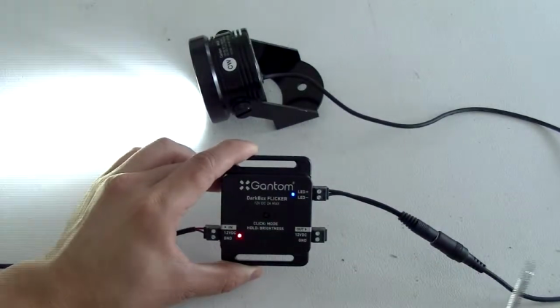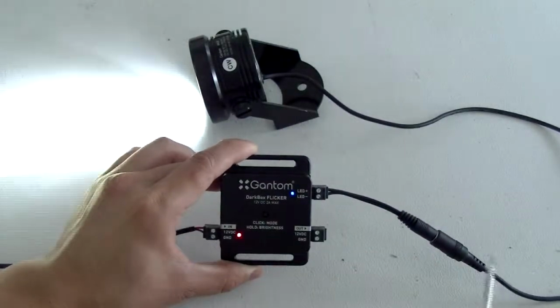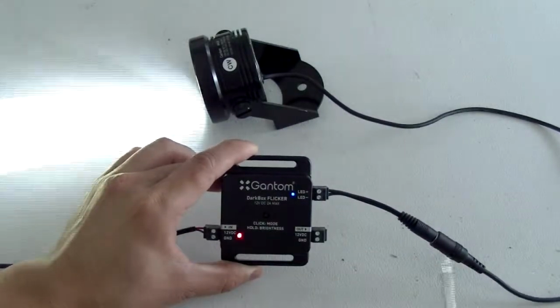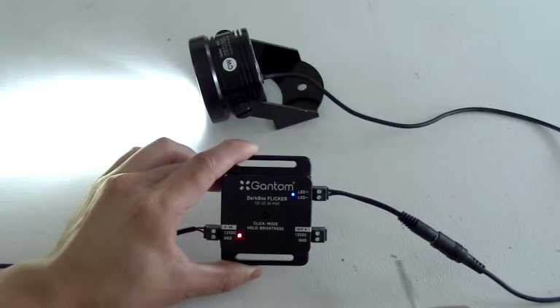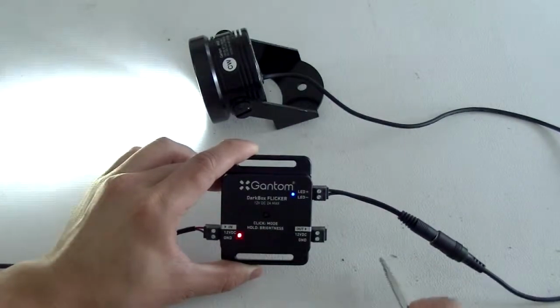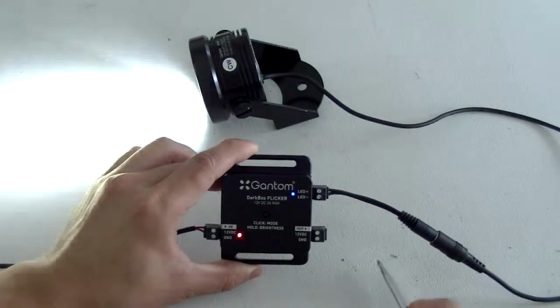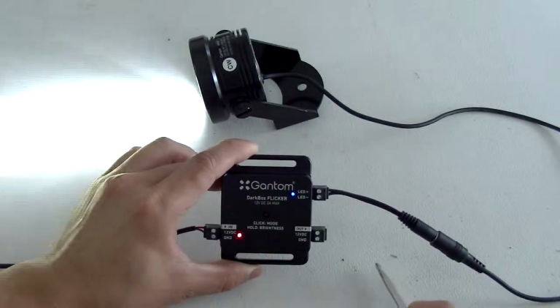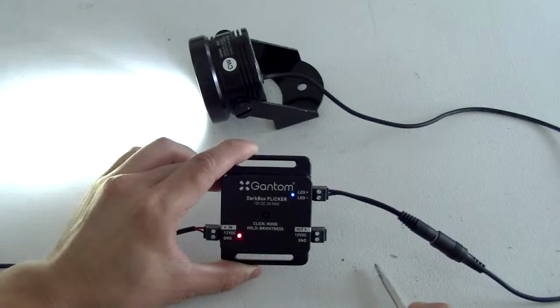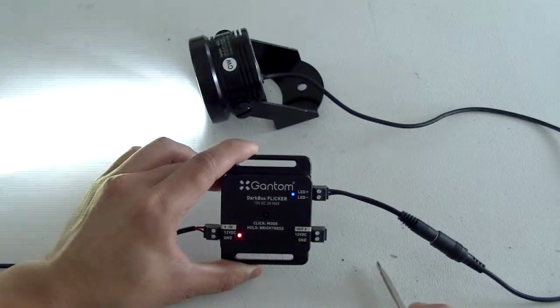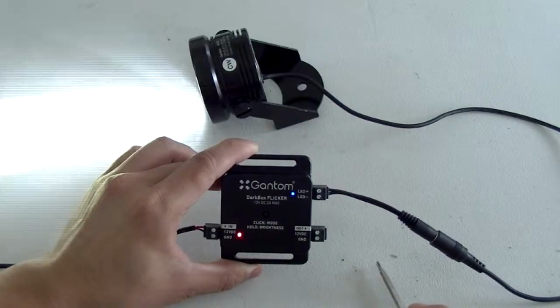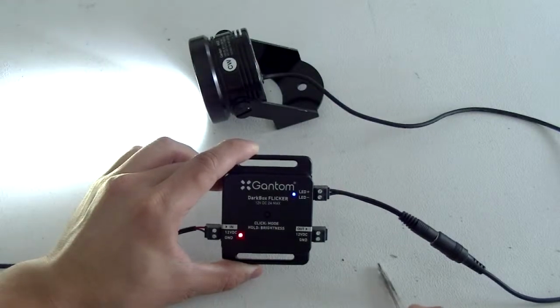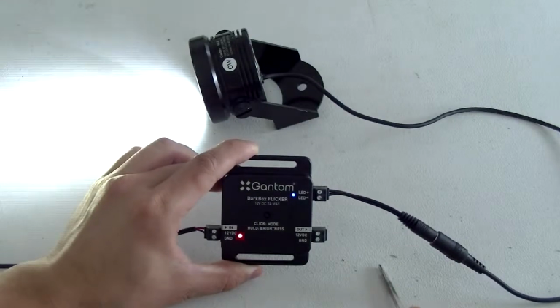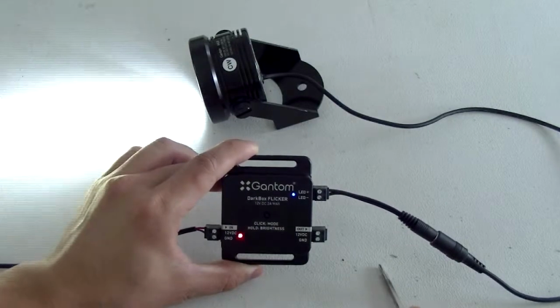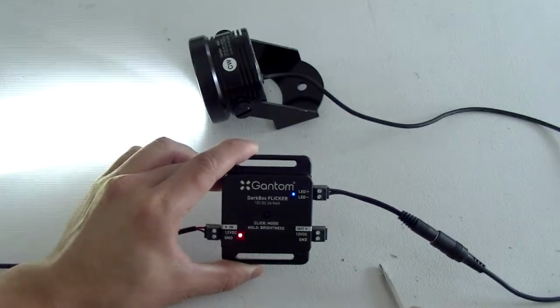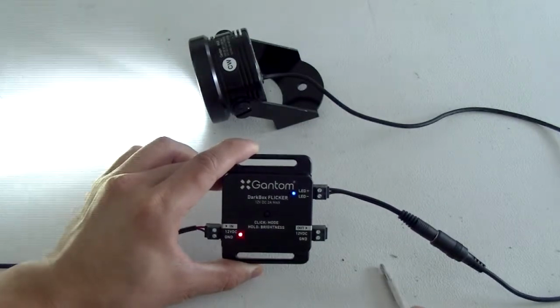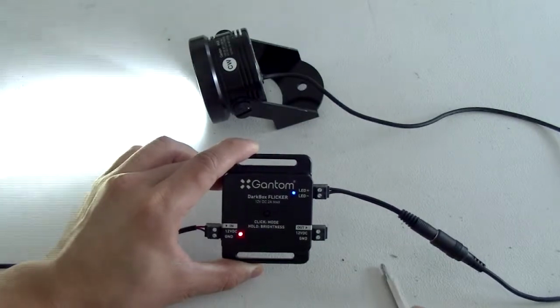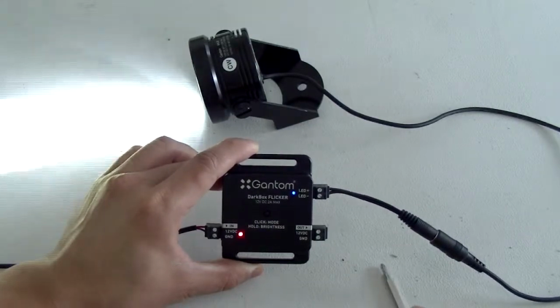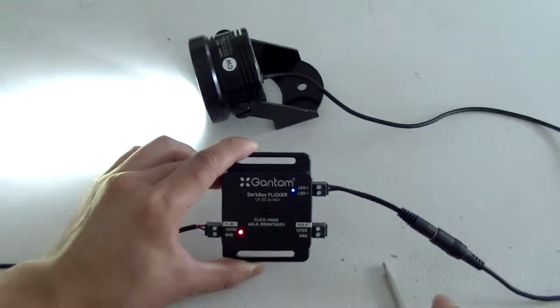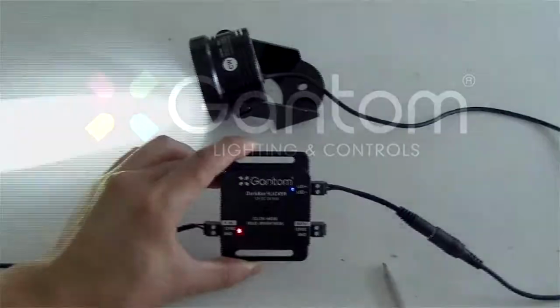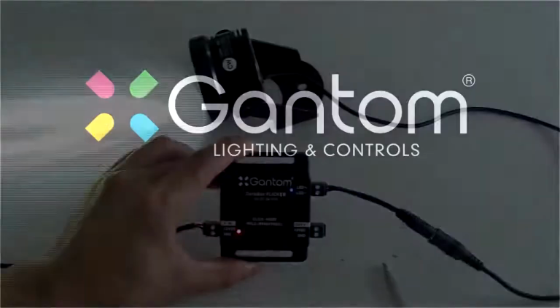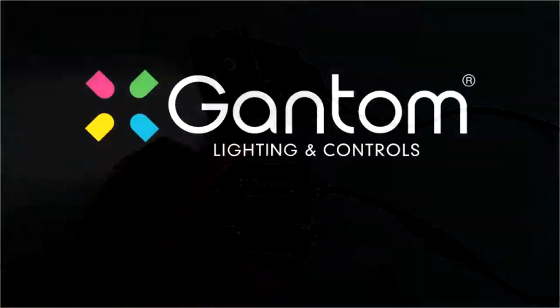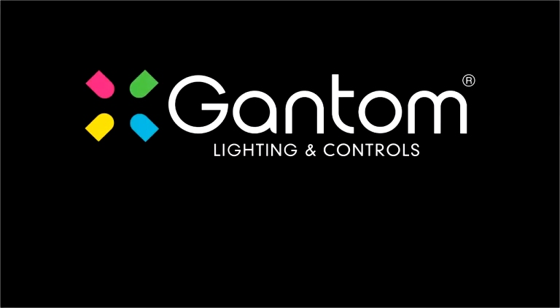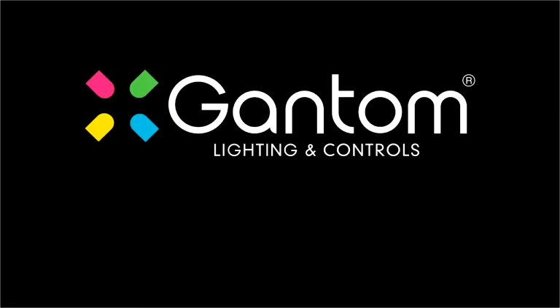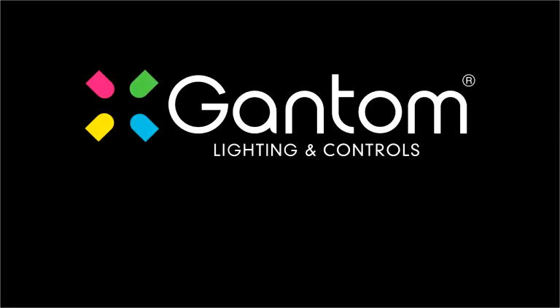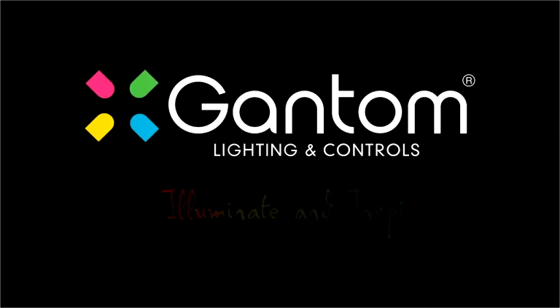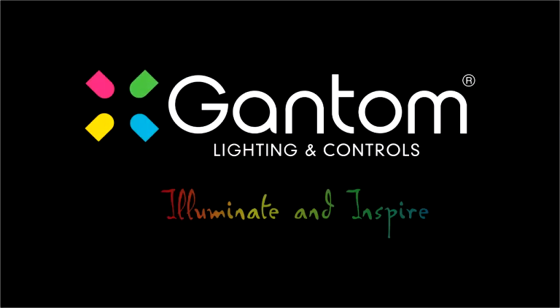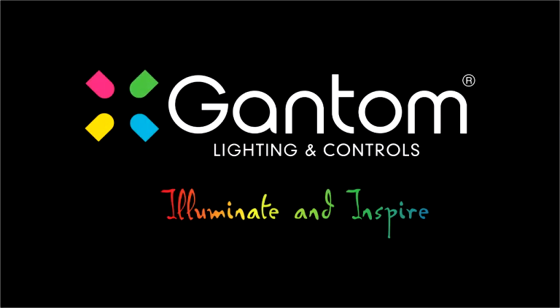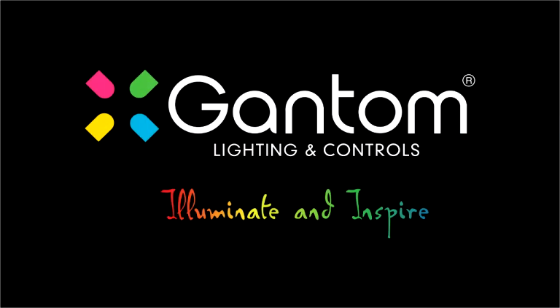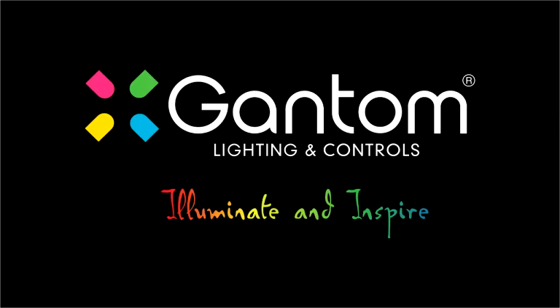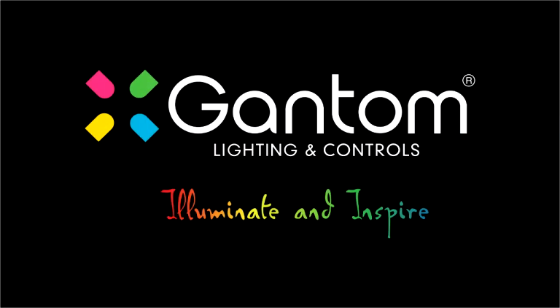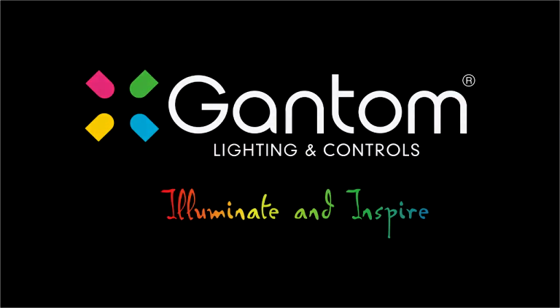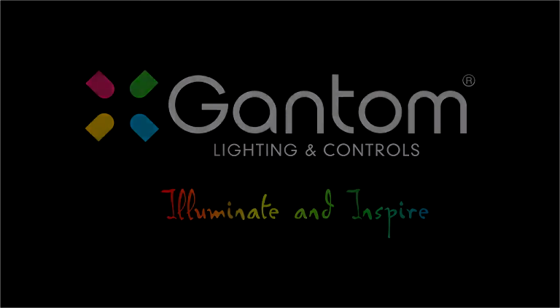That's it. That's the Darkbox Flicker version 2. Thank you.